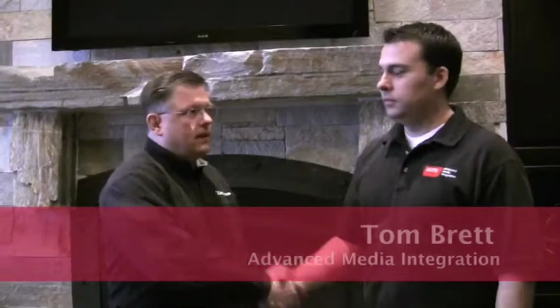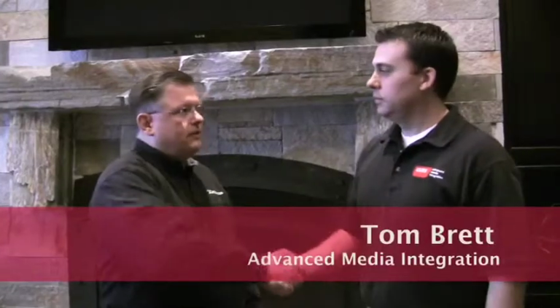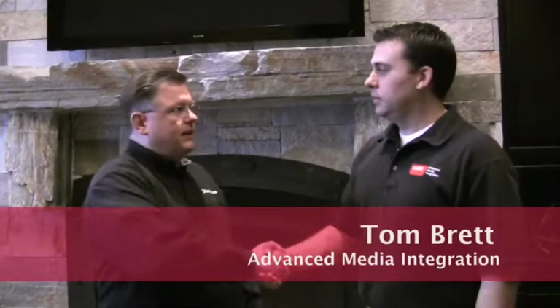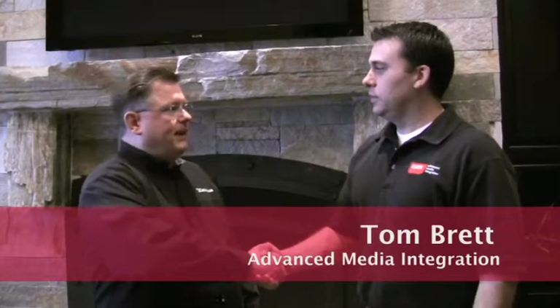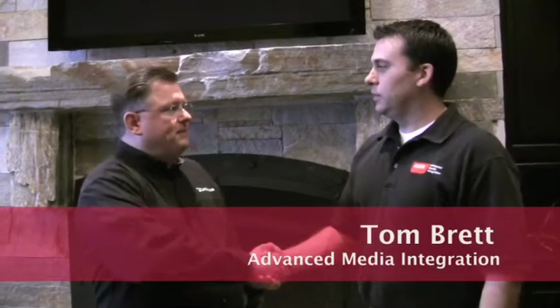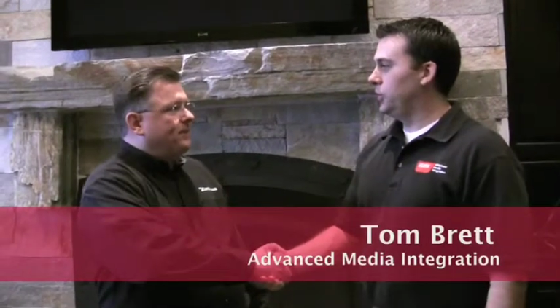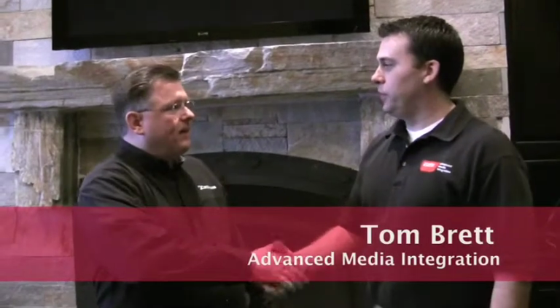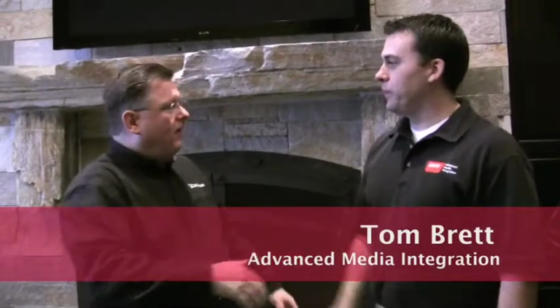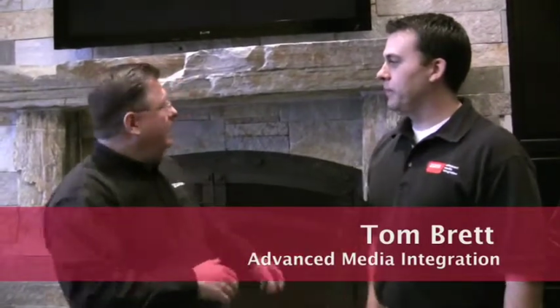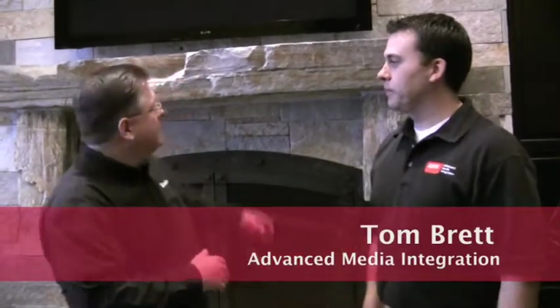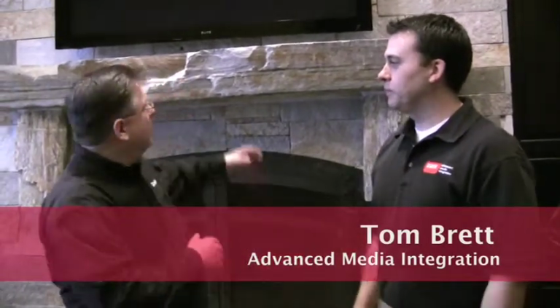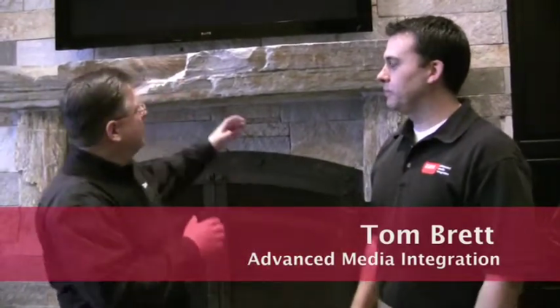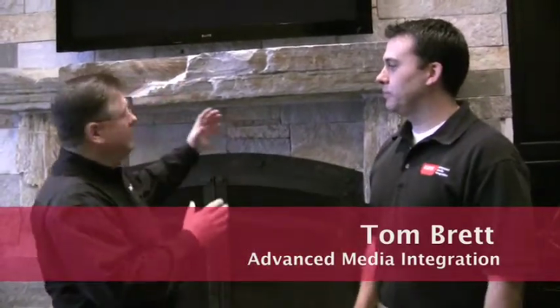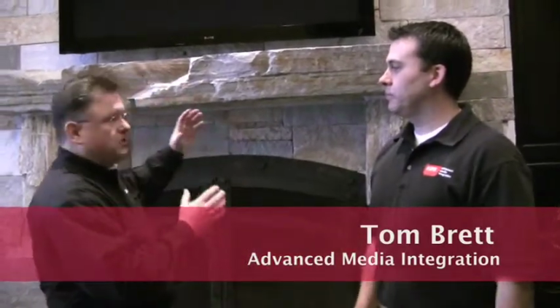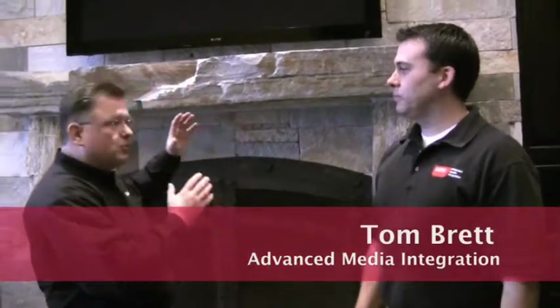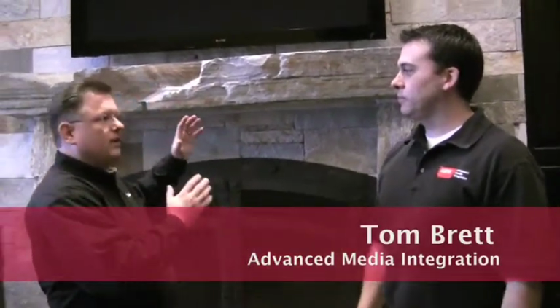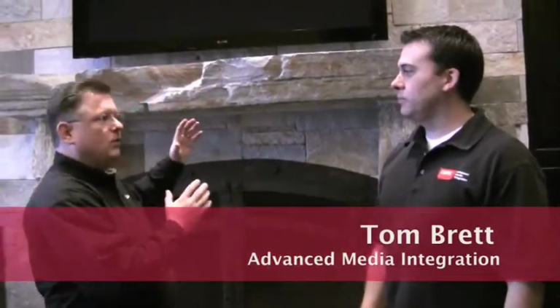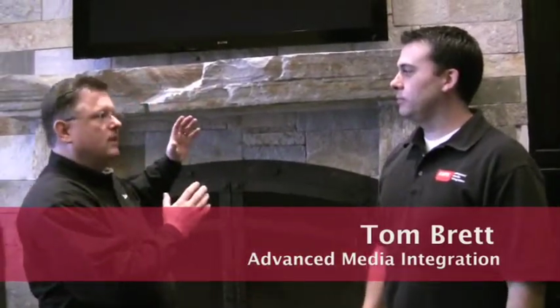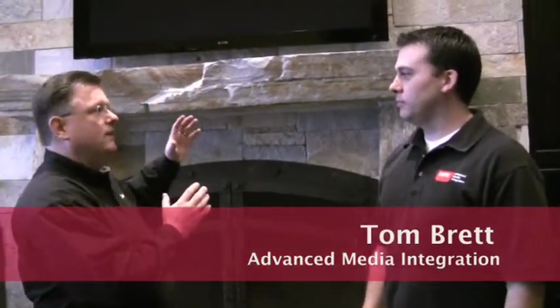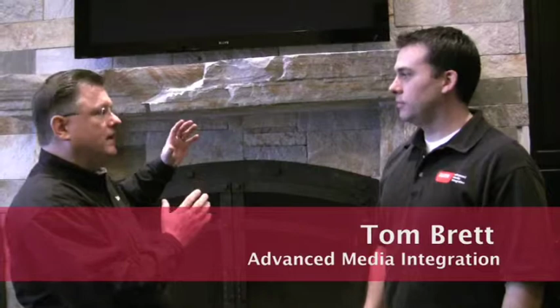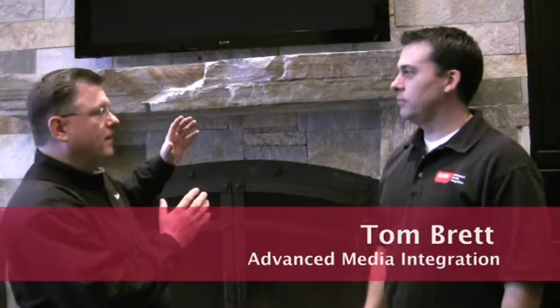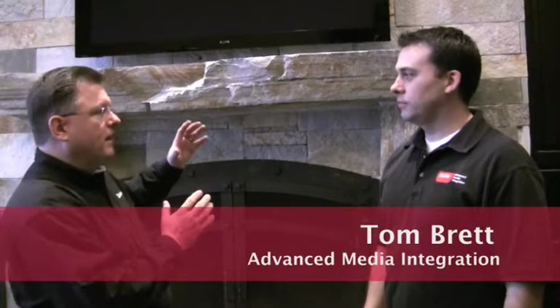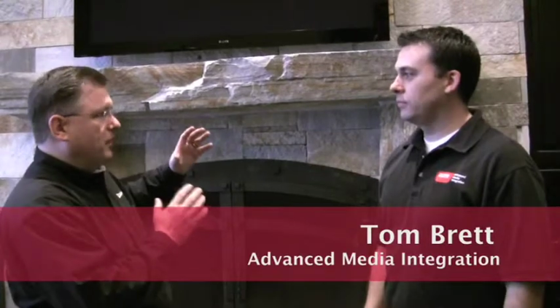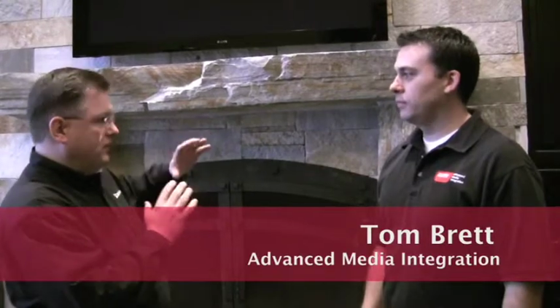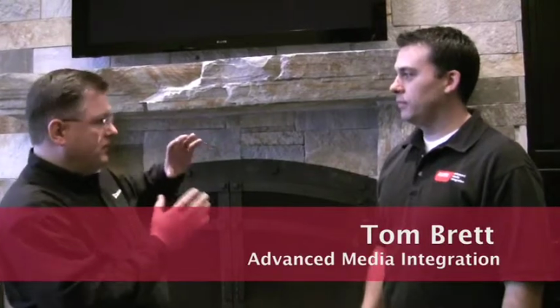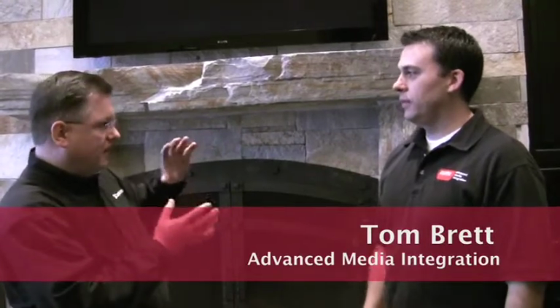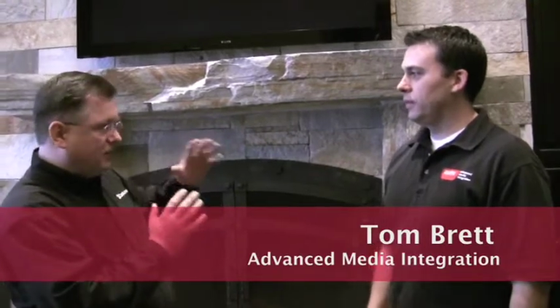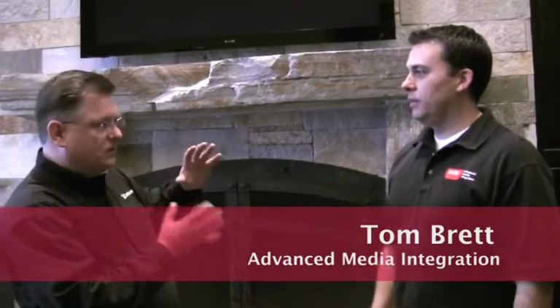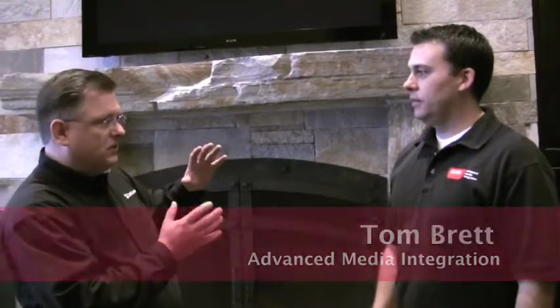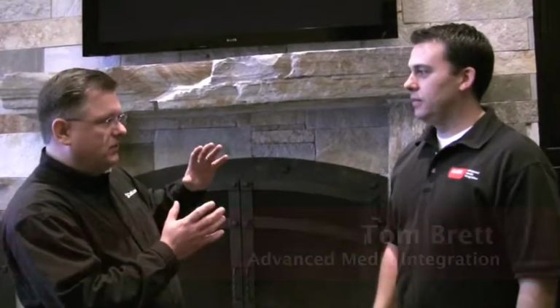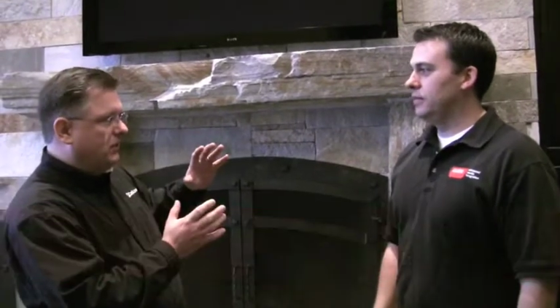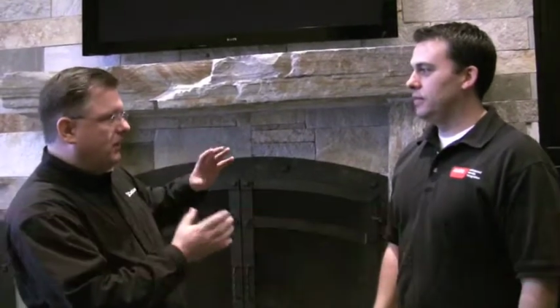Tom, good to see you again. Good to see you. Alright, so we've got this really cool TV and we're going to do something extra special to it a little bit.